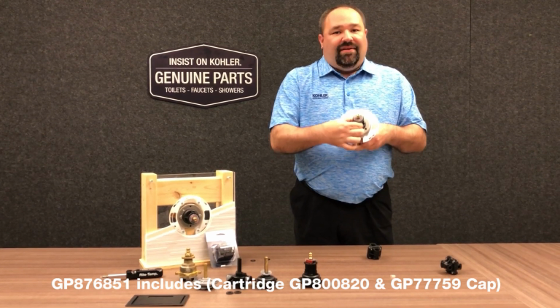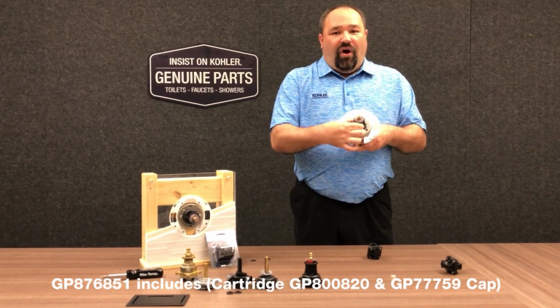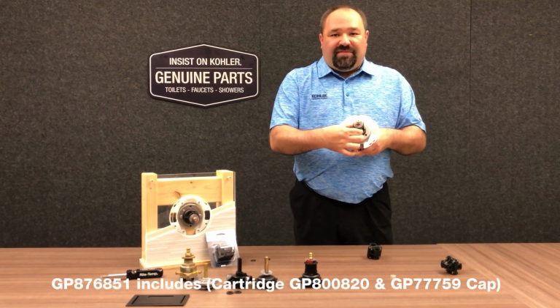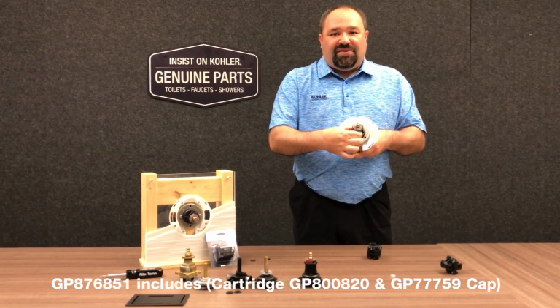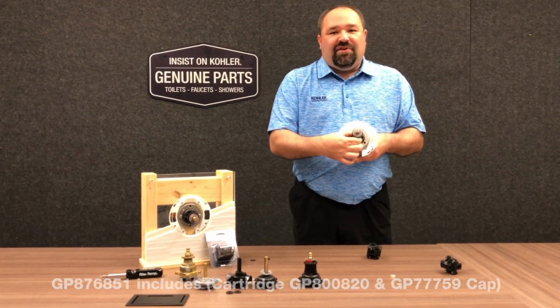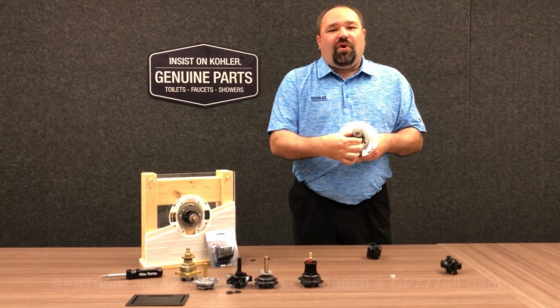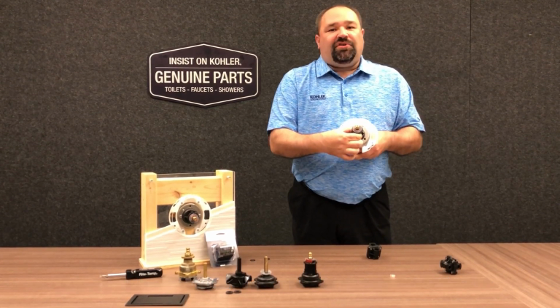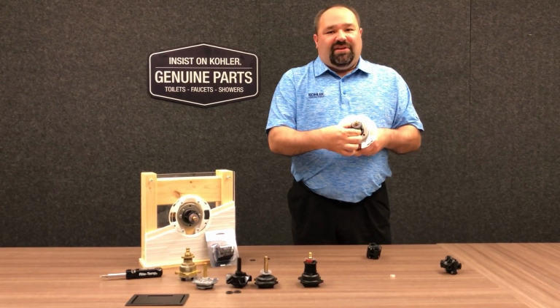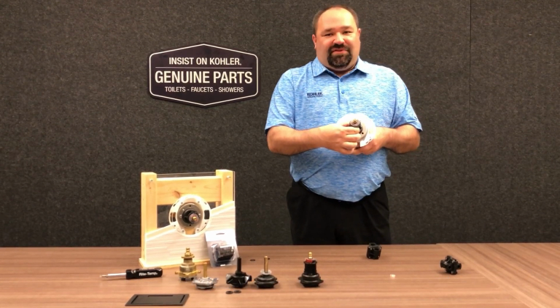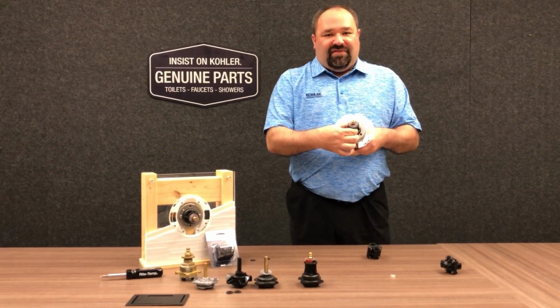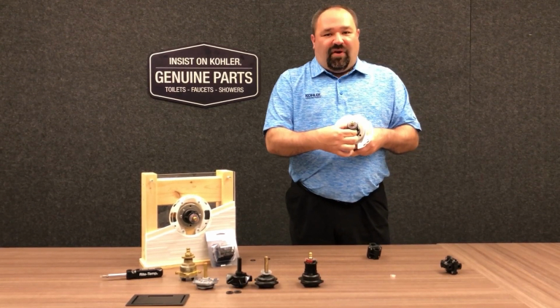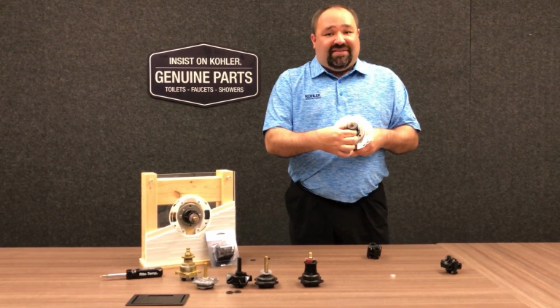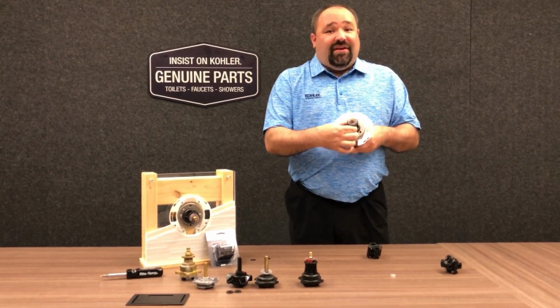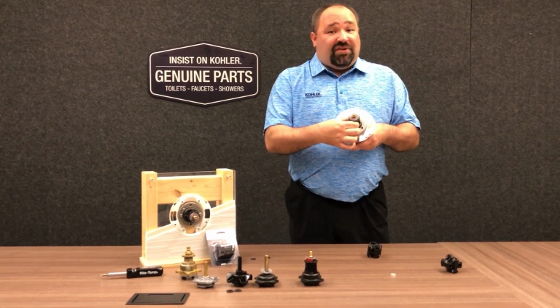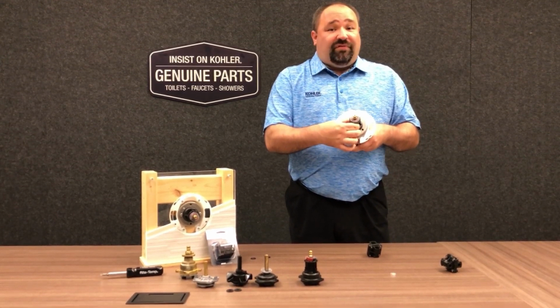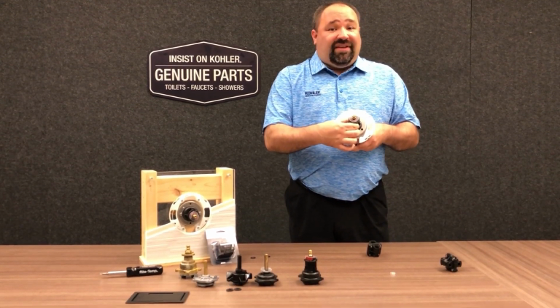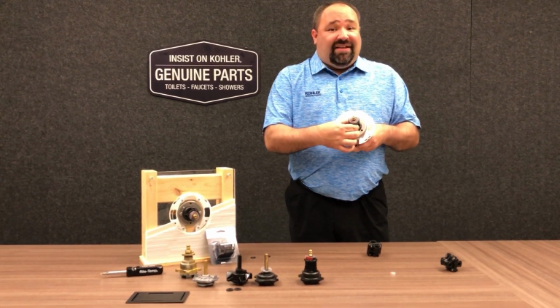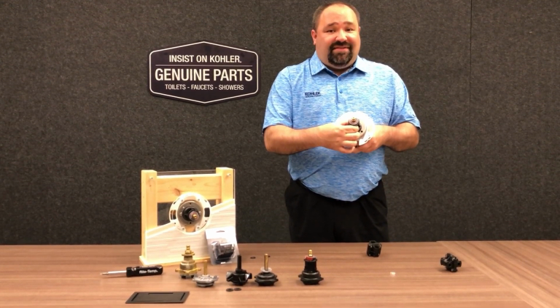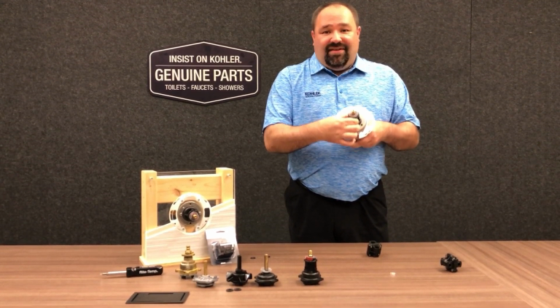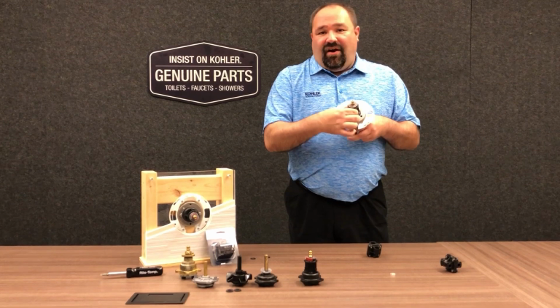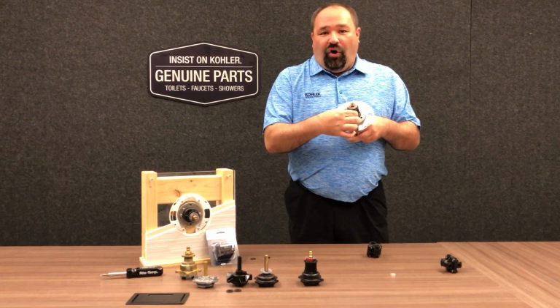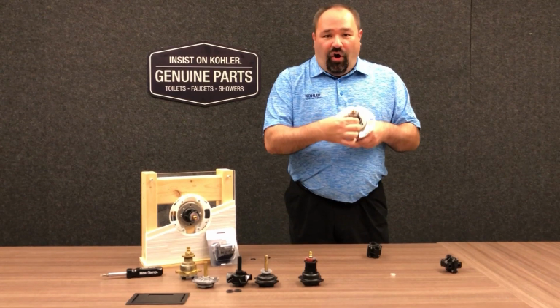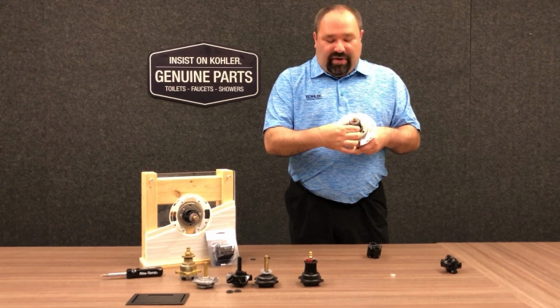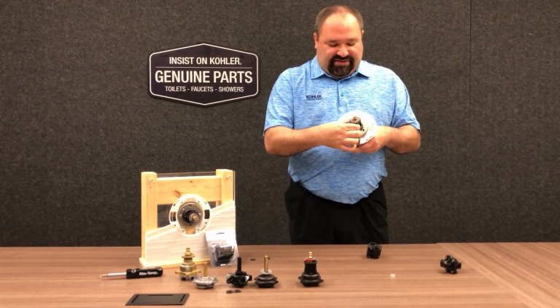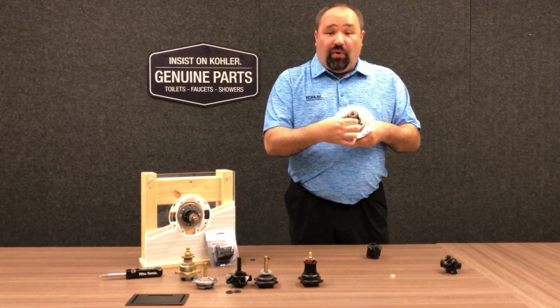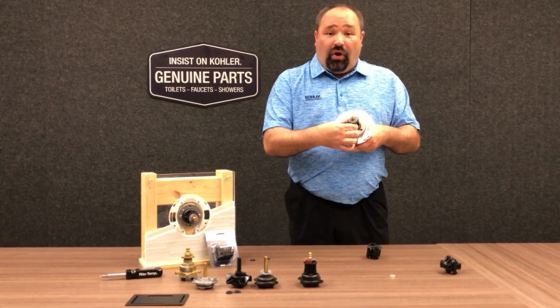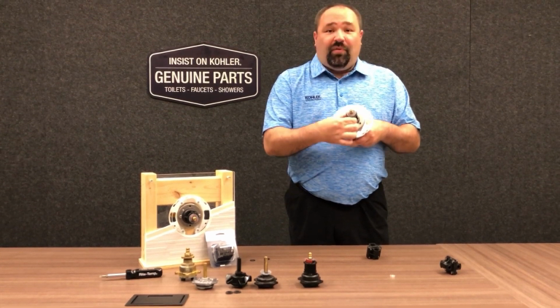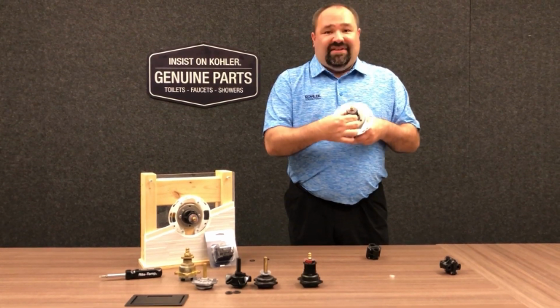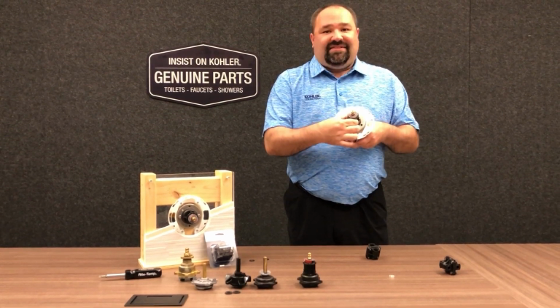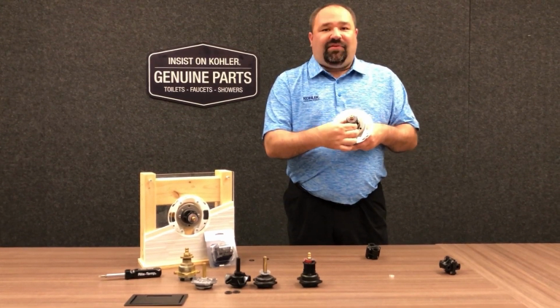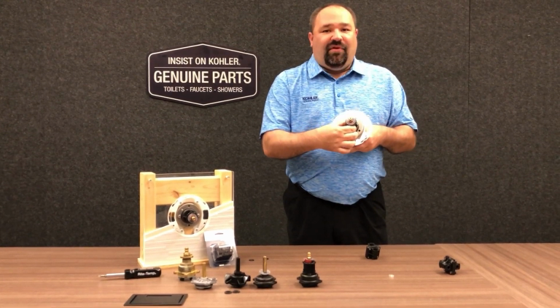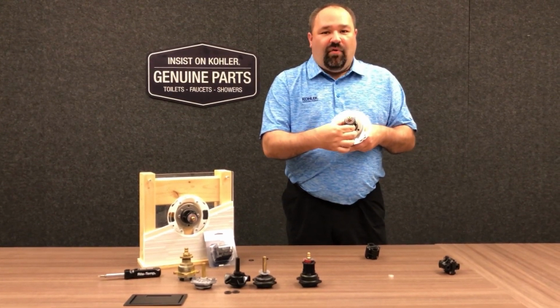Always make sure to use Kohler Genuine Service parts — retrofit kits are always going to work with an existing 304 valve.